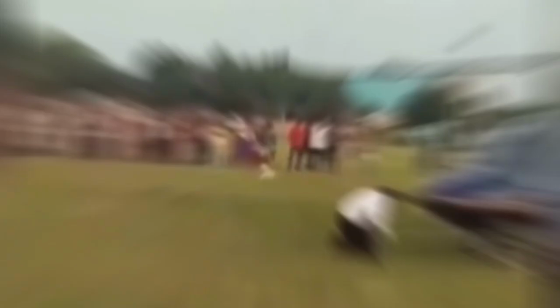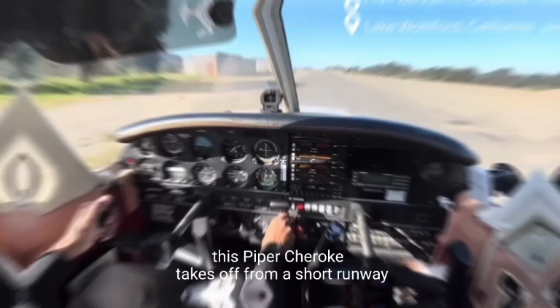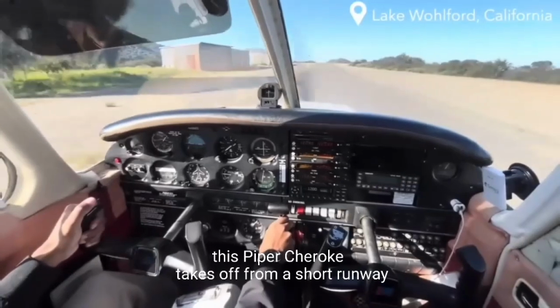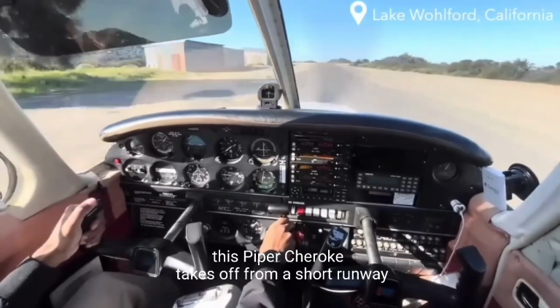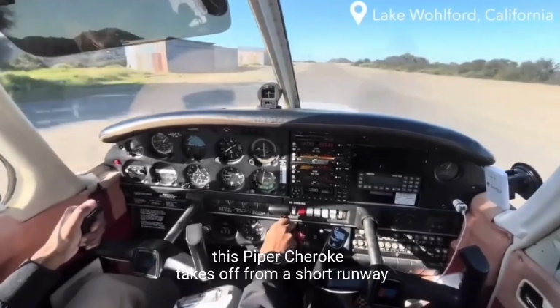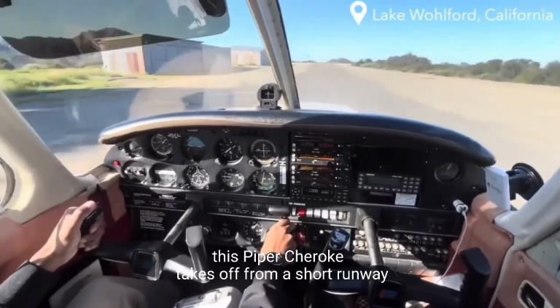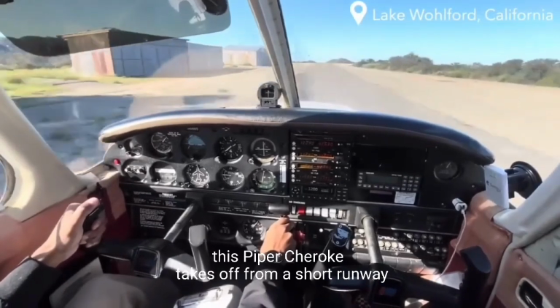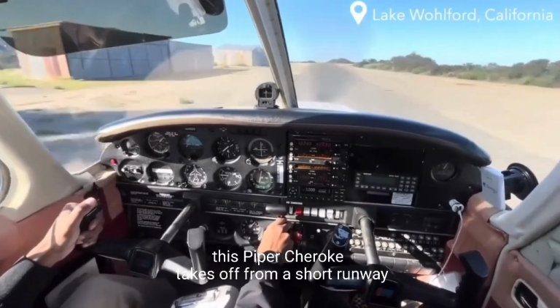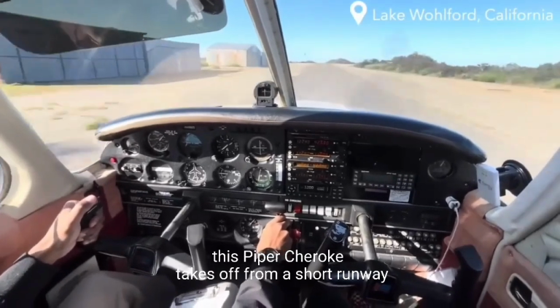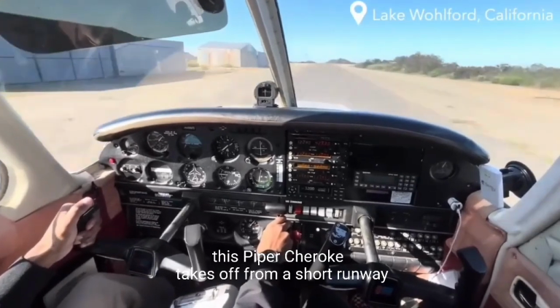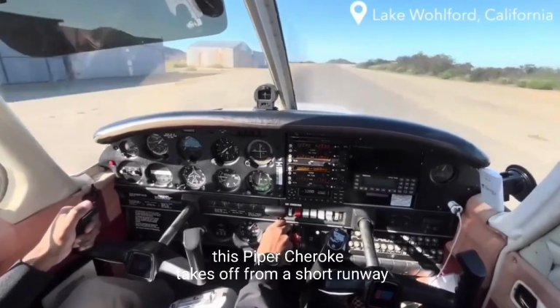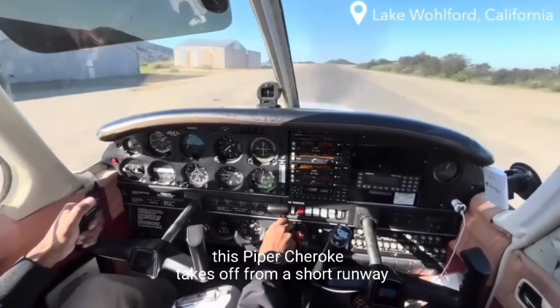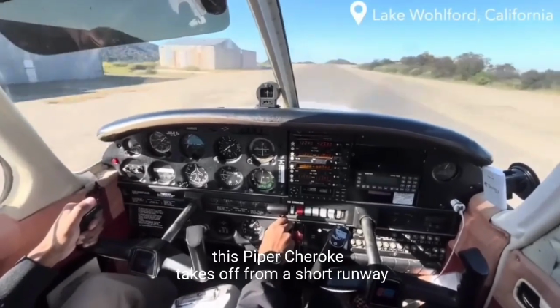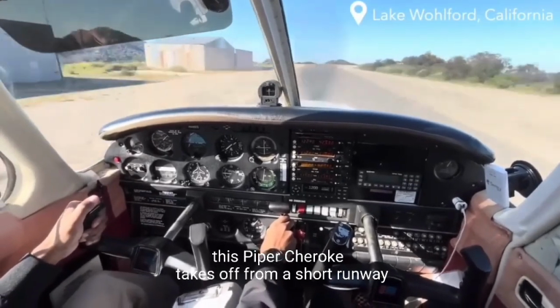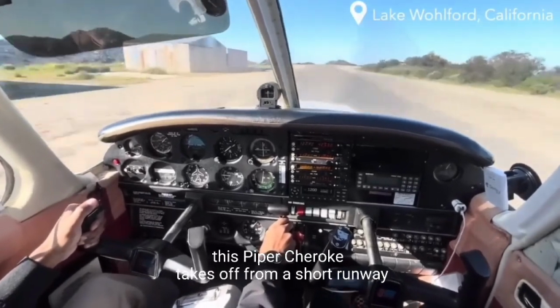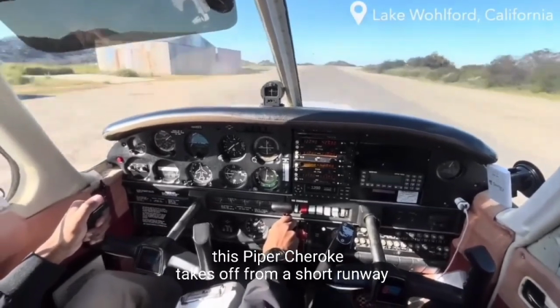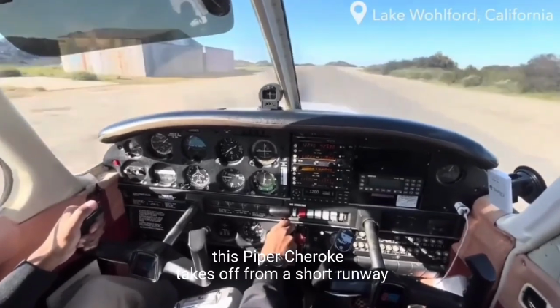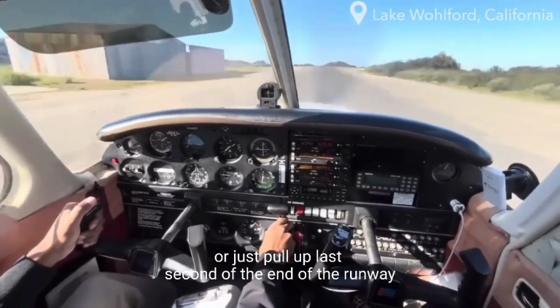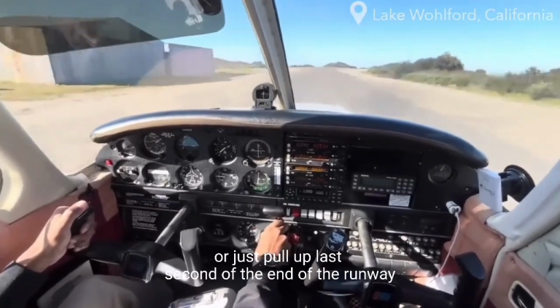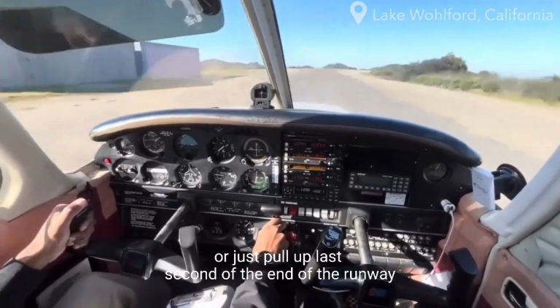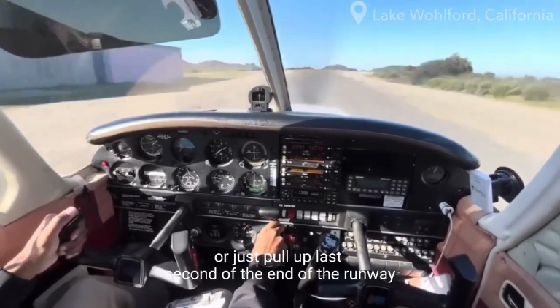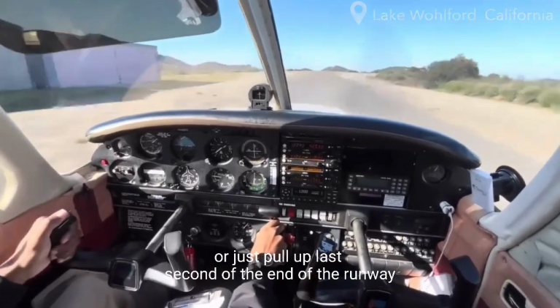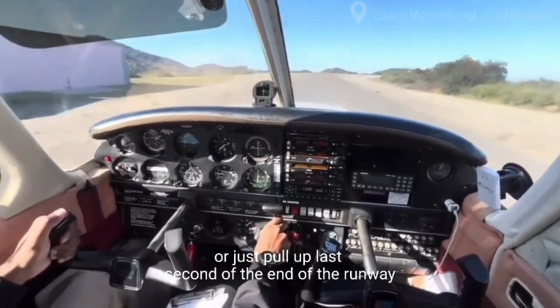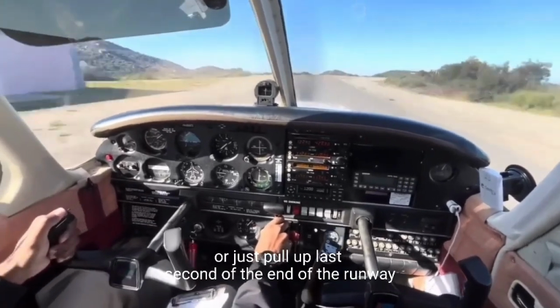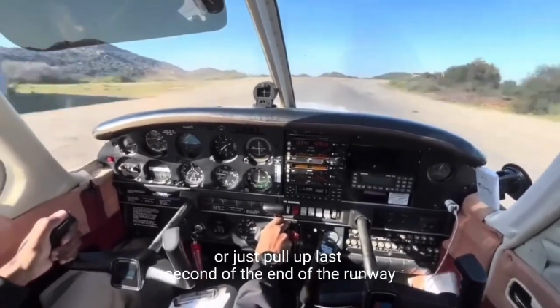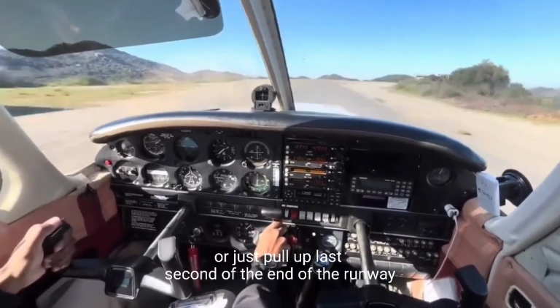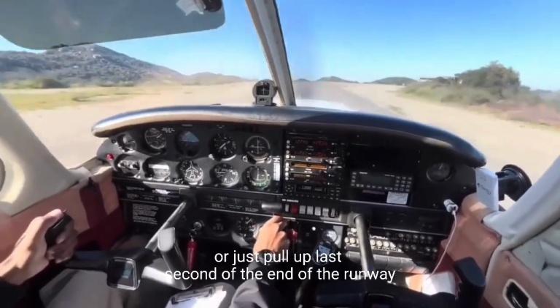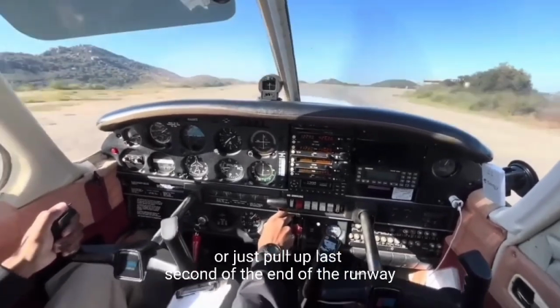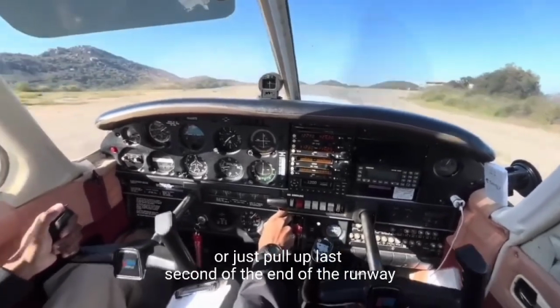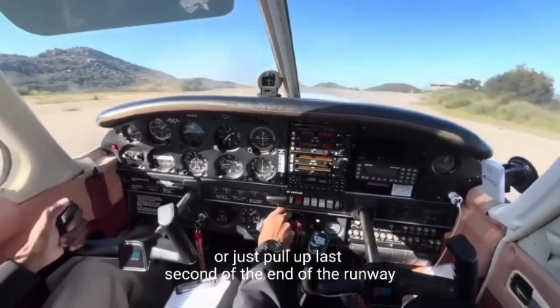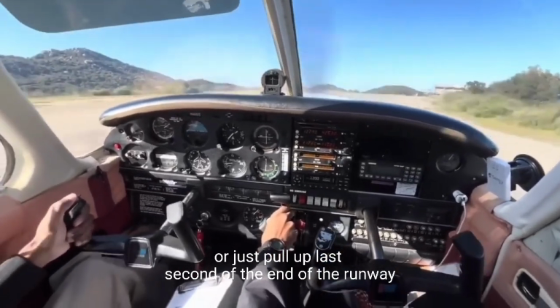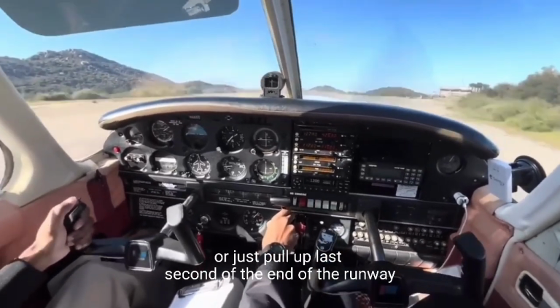This Piper Cherokee takes off from a short runway, pulling up at the last second at the end of the runway.